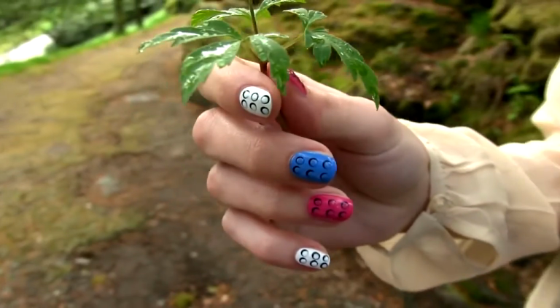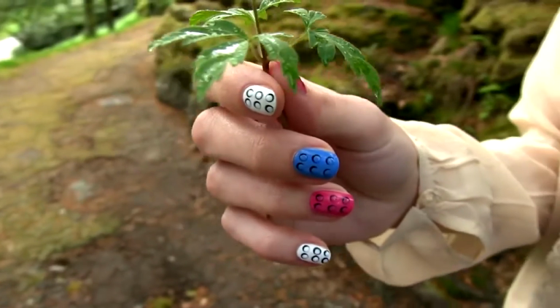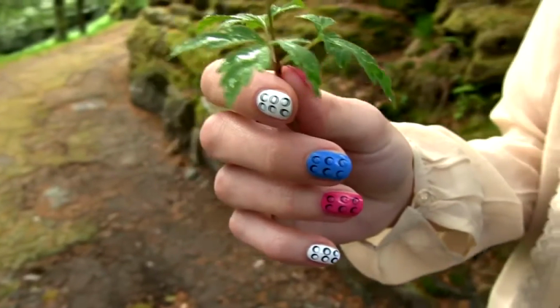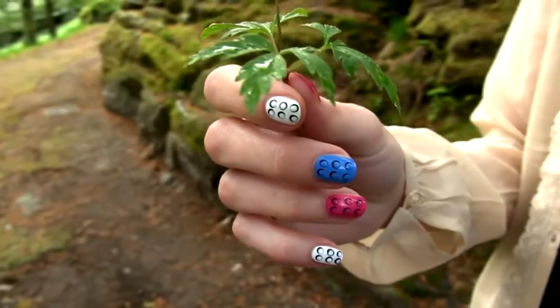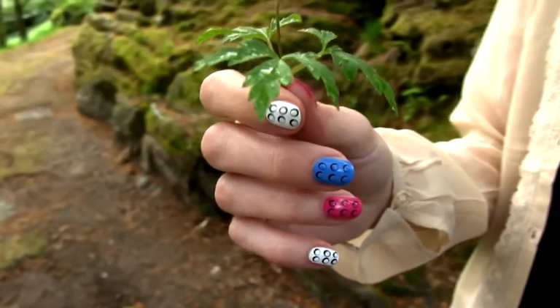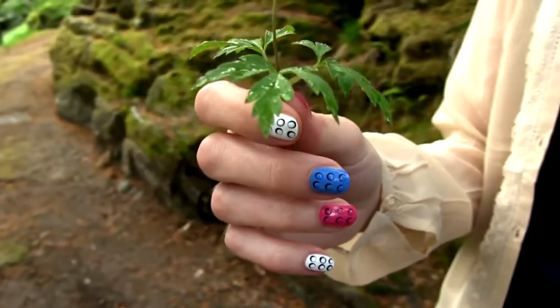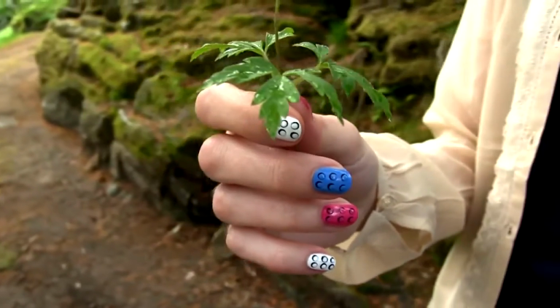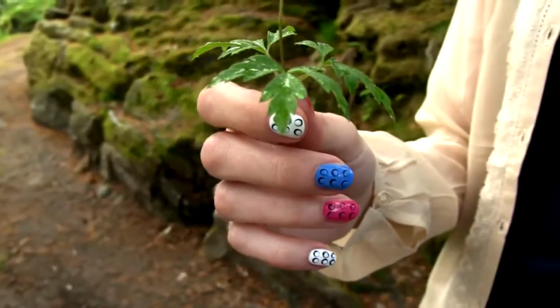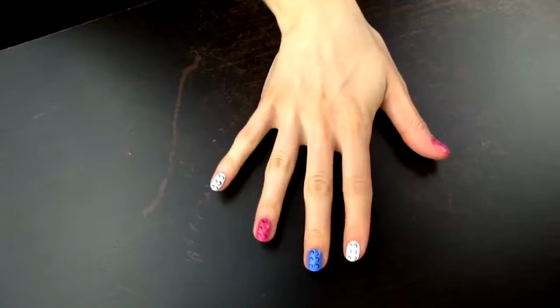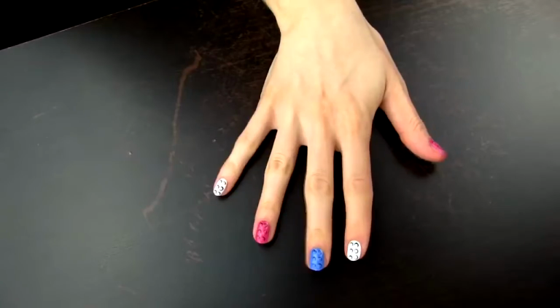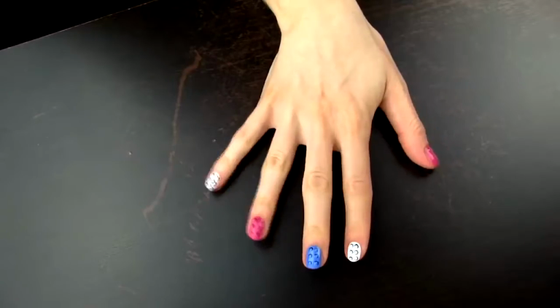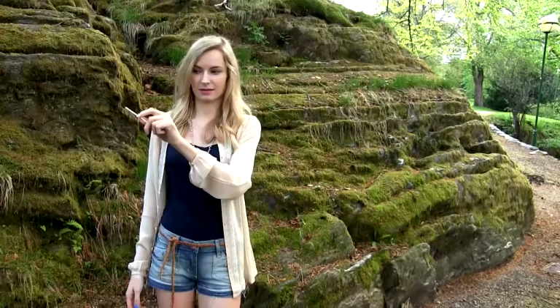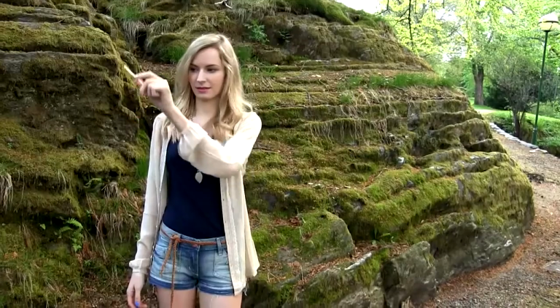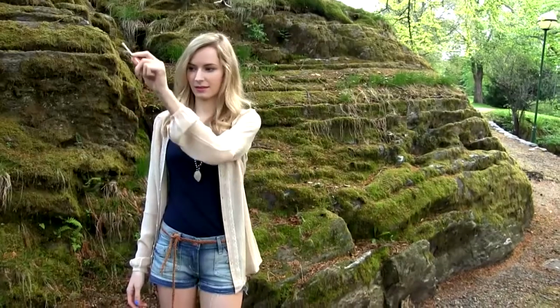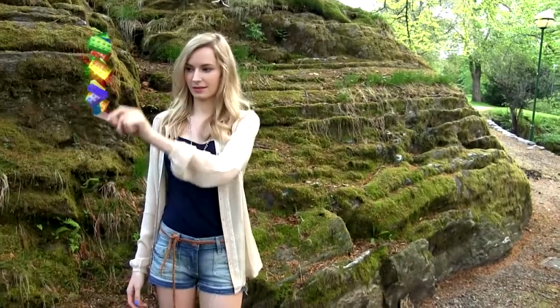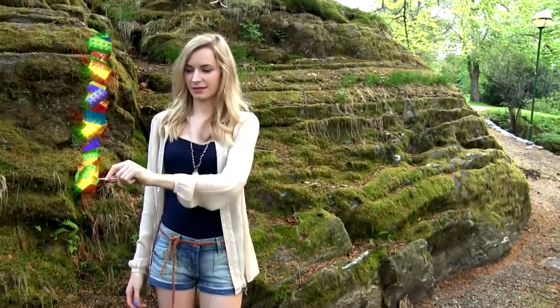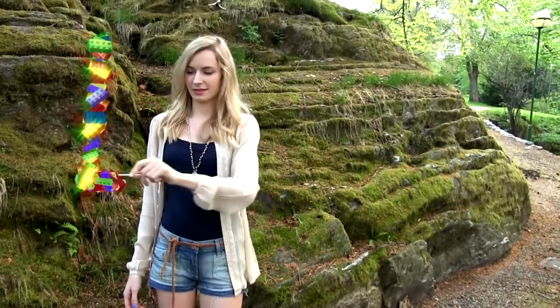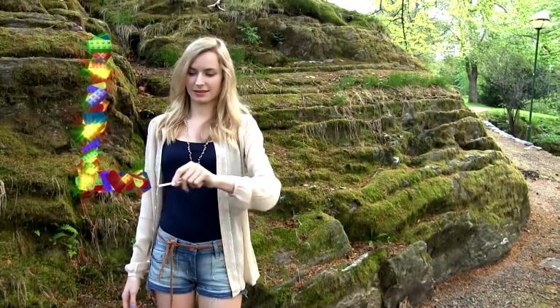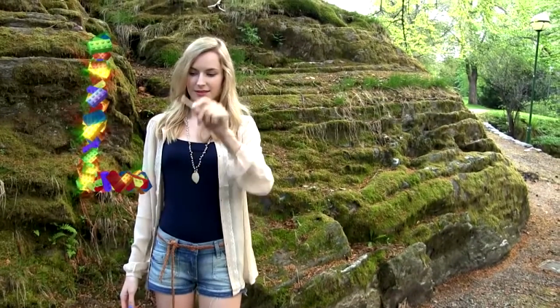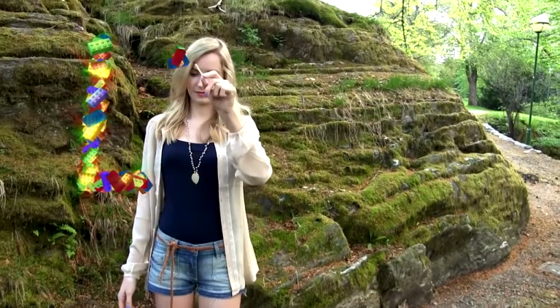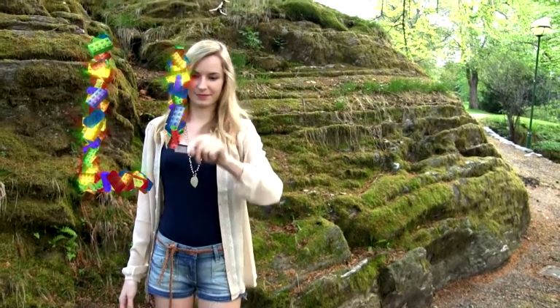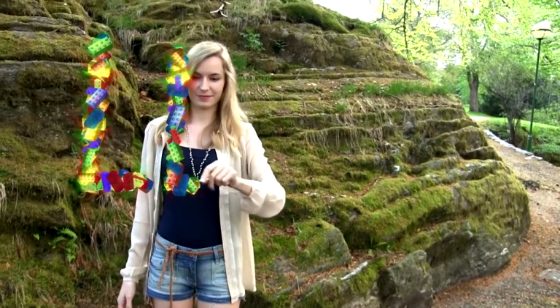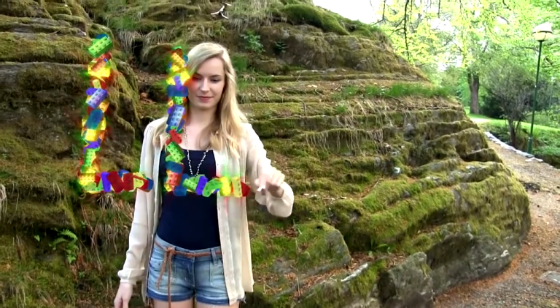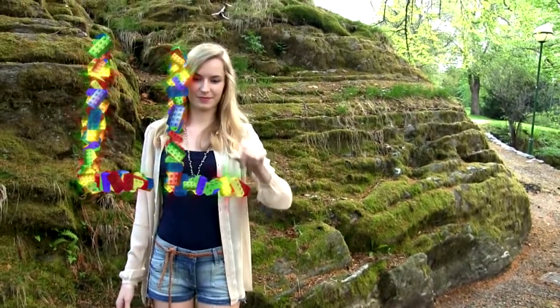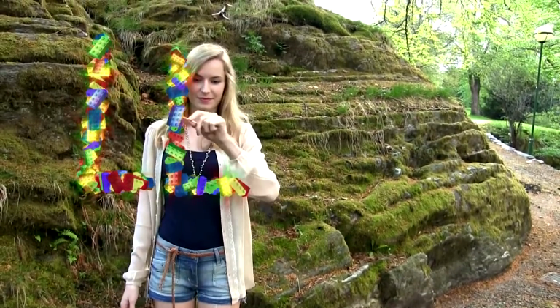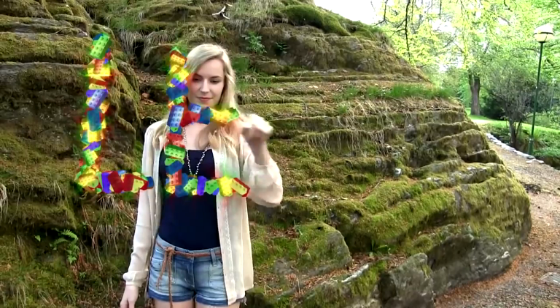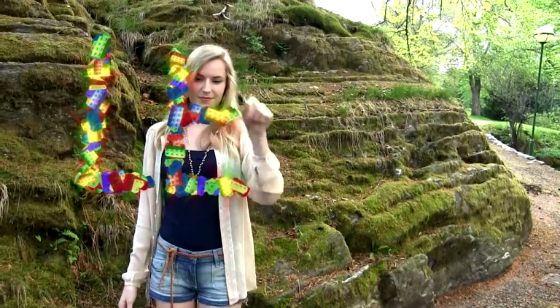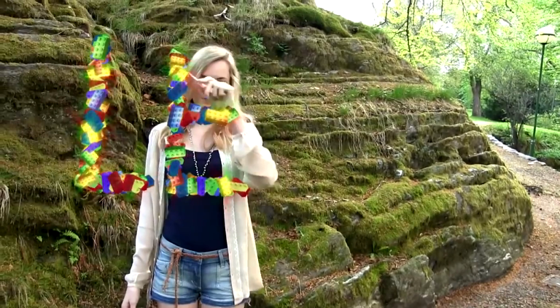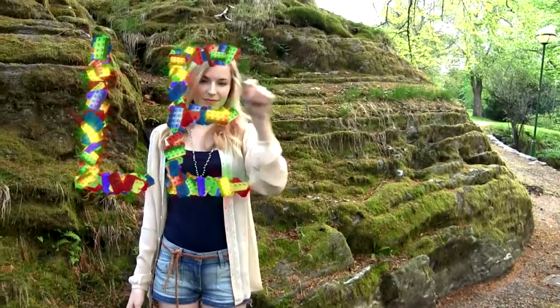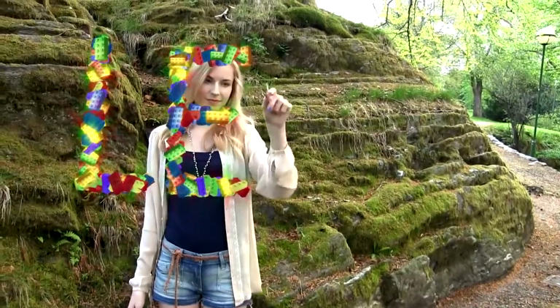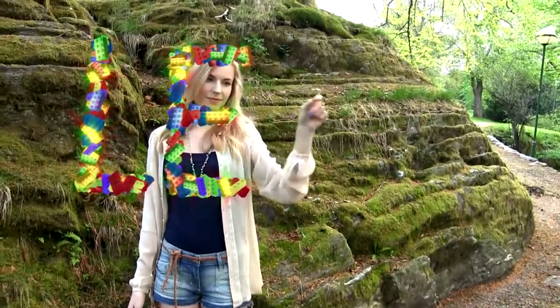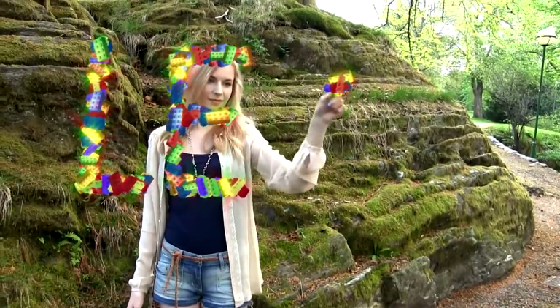And that's it. I think this is such a cute and fun design and the best part is that it is so easy to create.